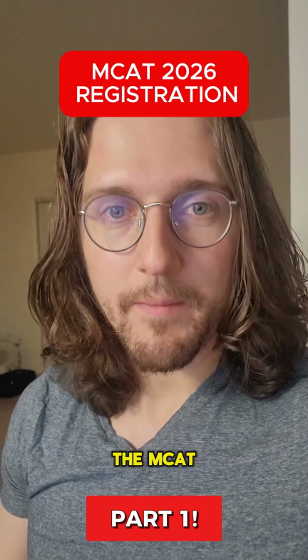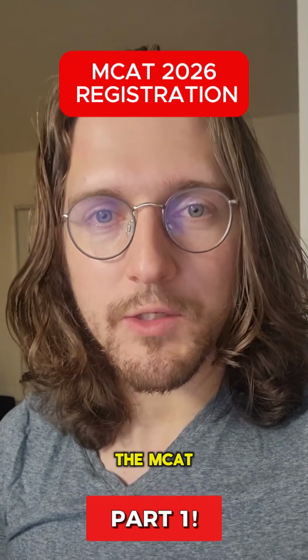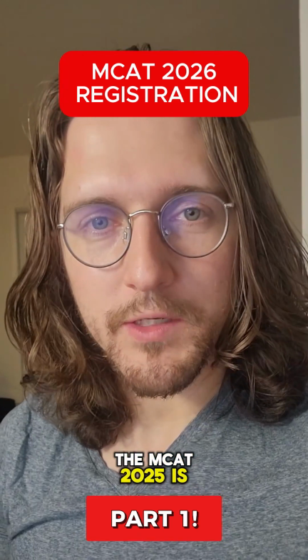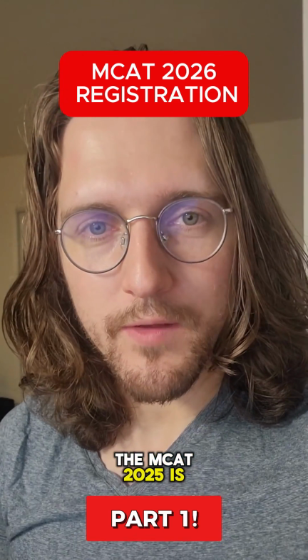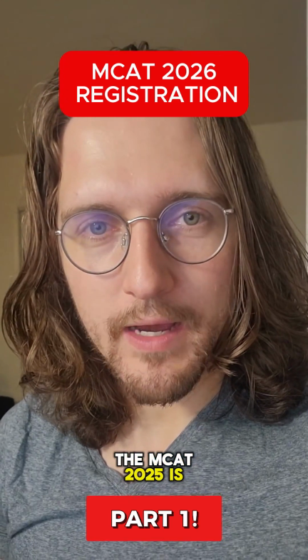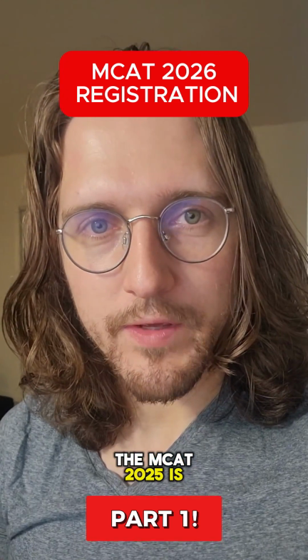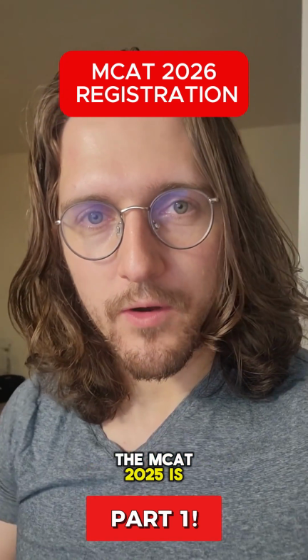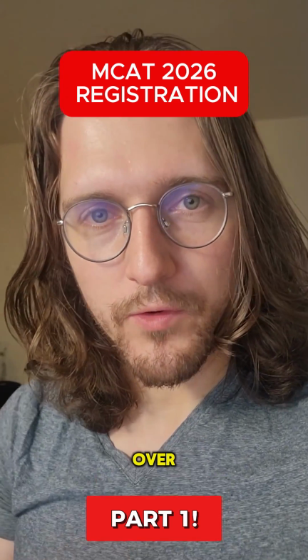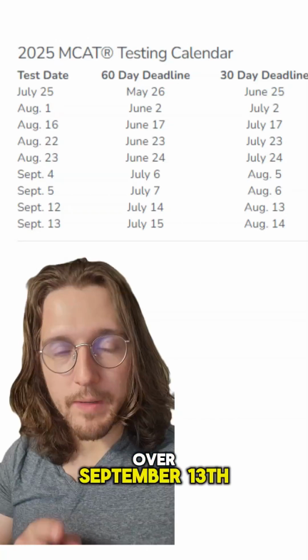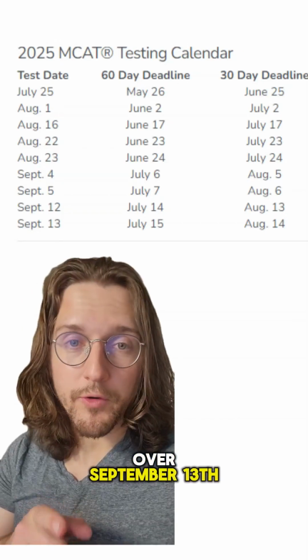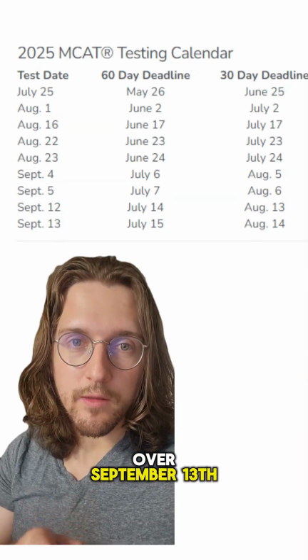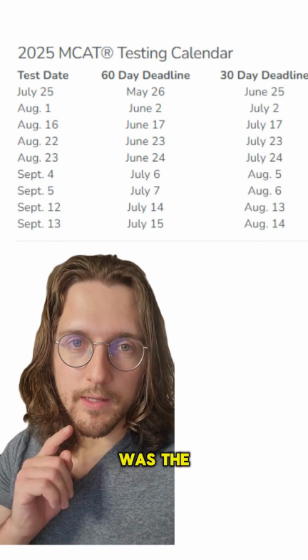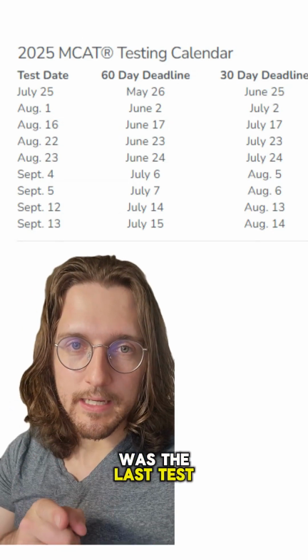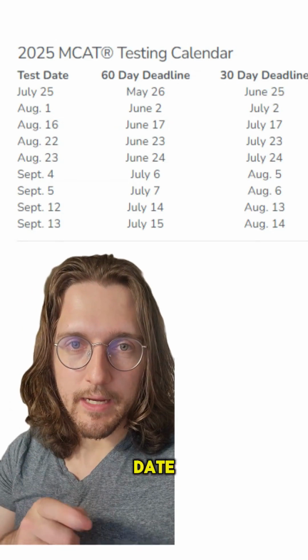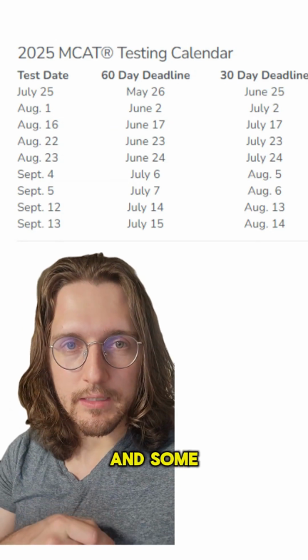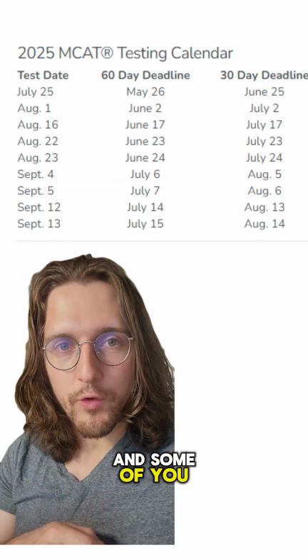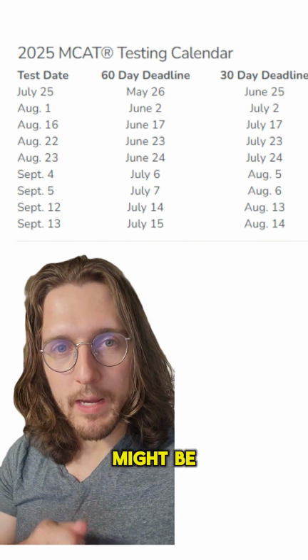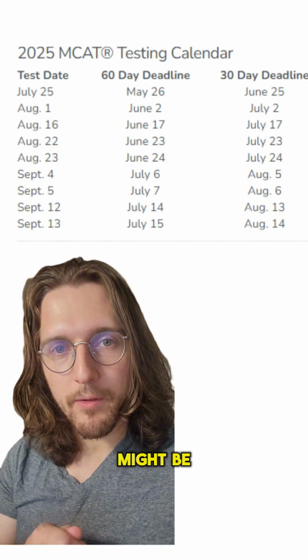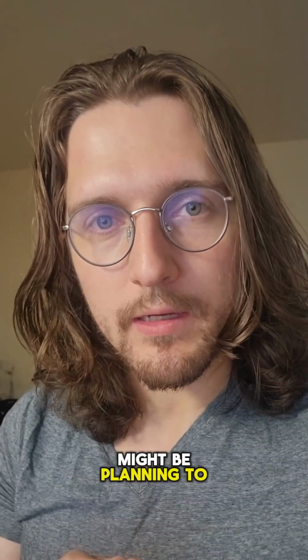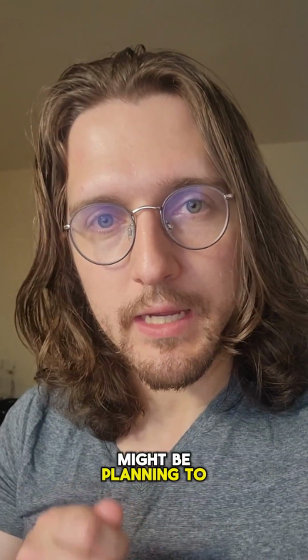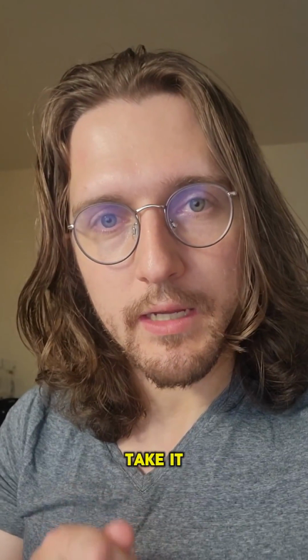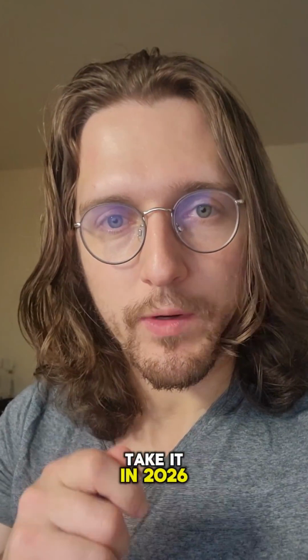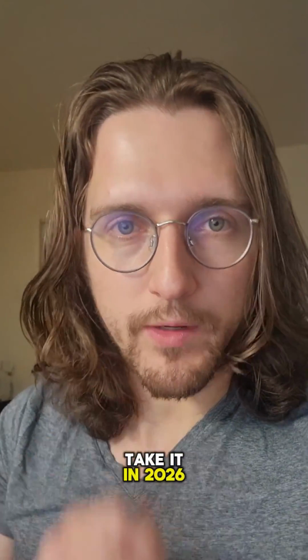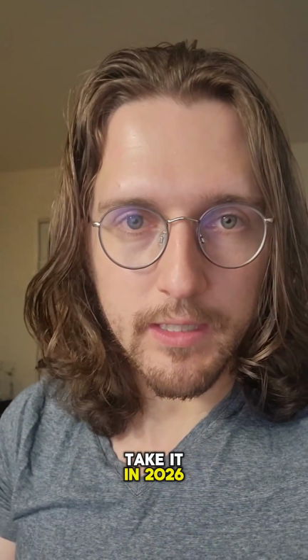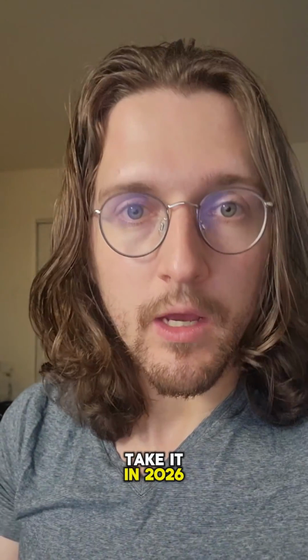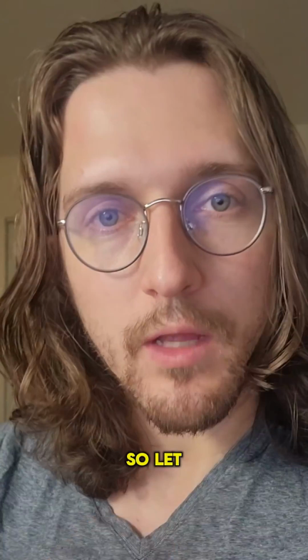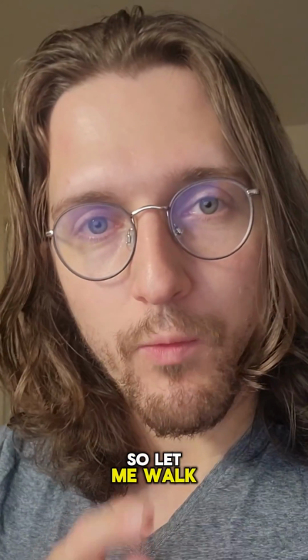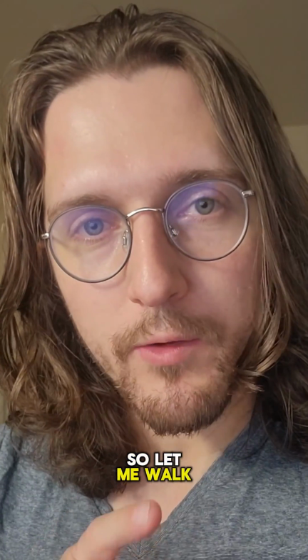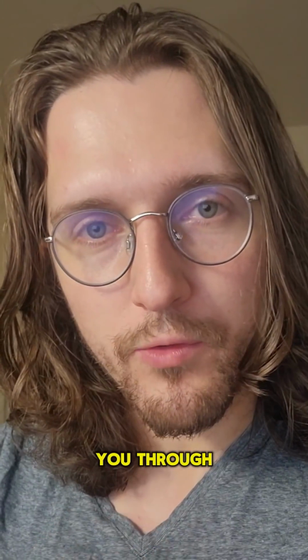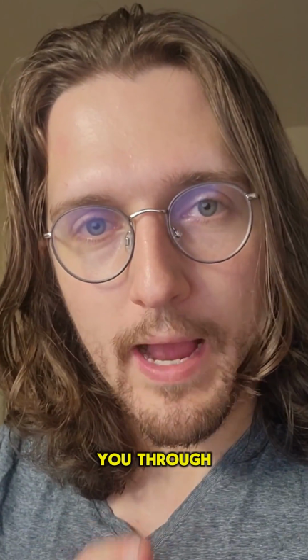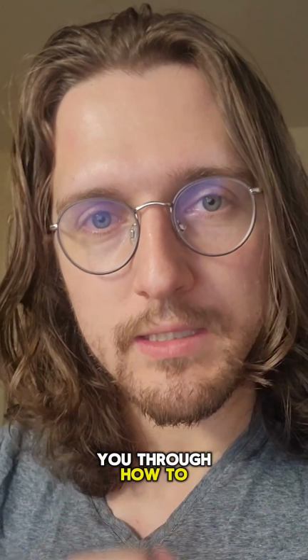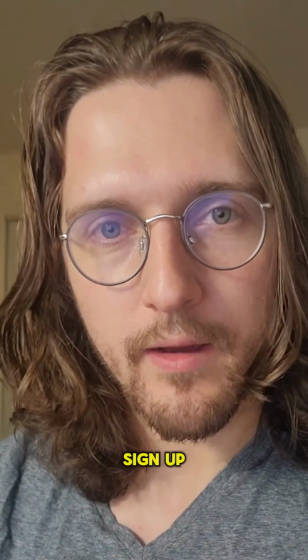The MCAT 2025 is over. September 13th was the last test date, and some of you might be planning to take it in 2026. So let me walk you through how to sign up.